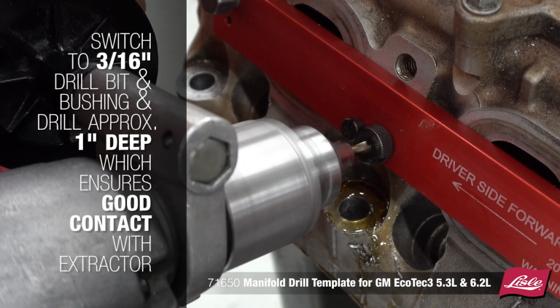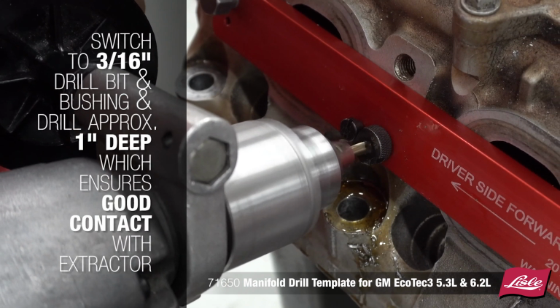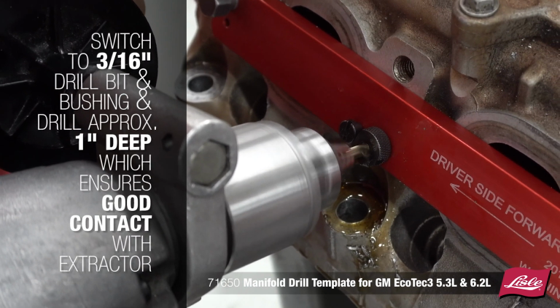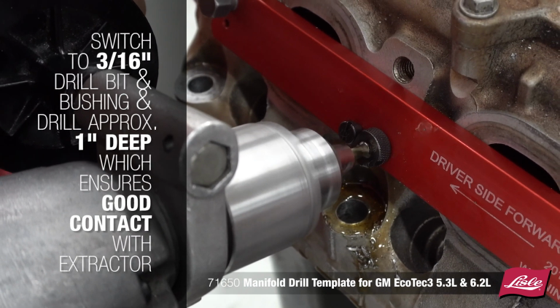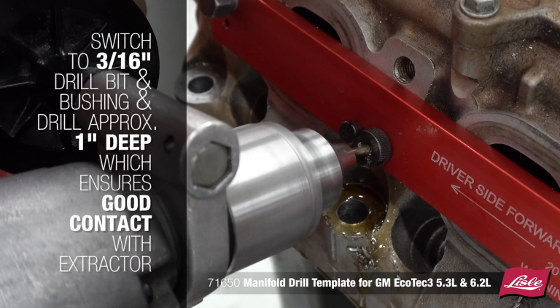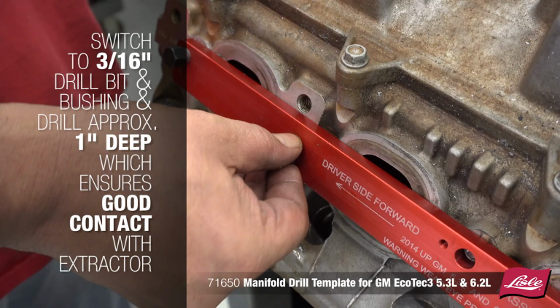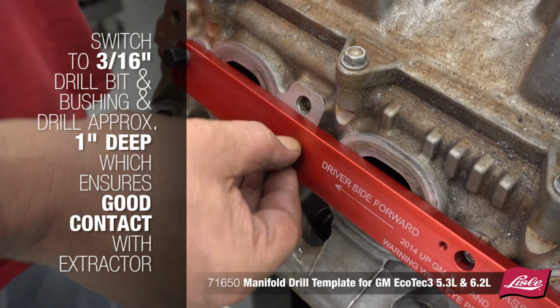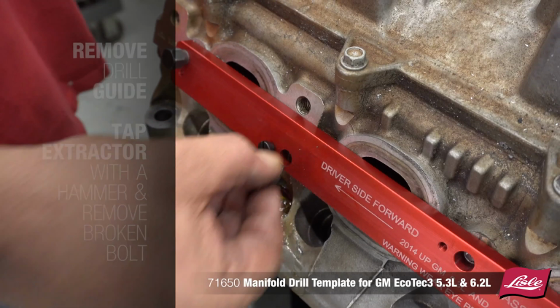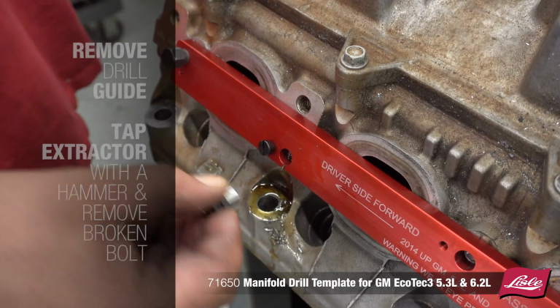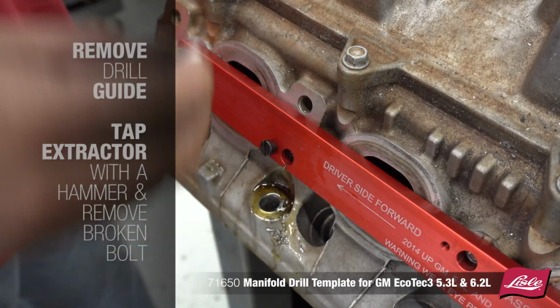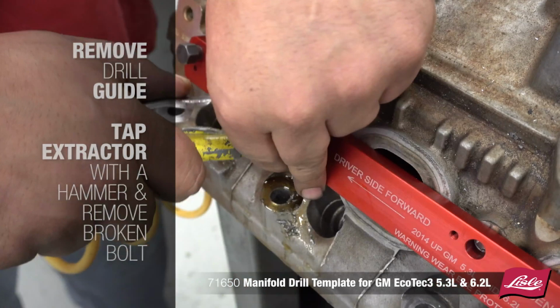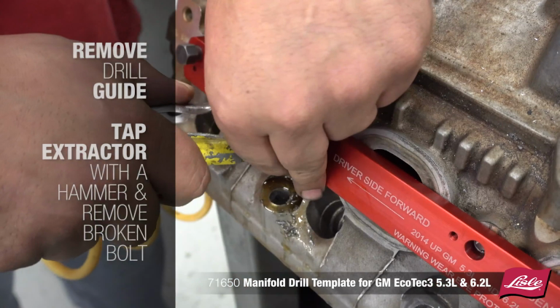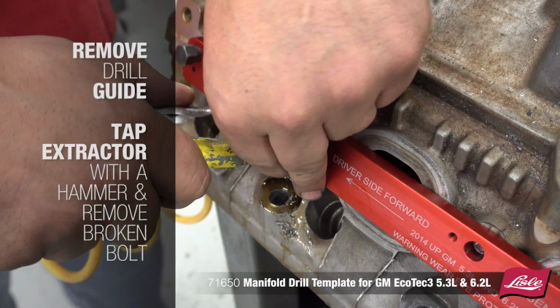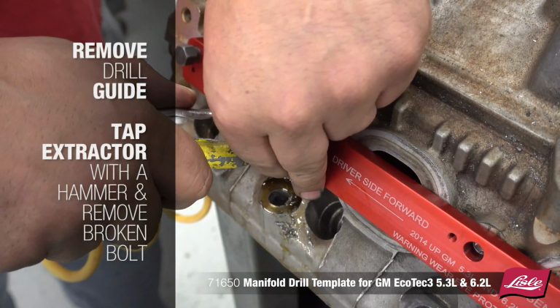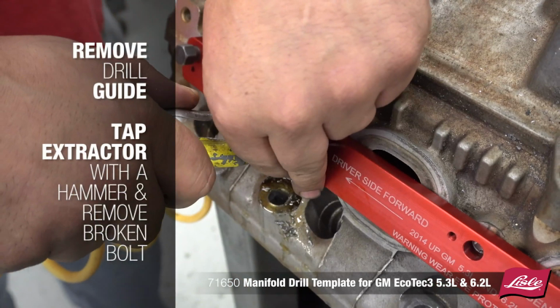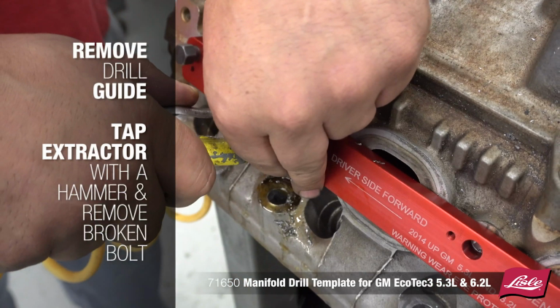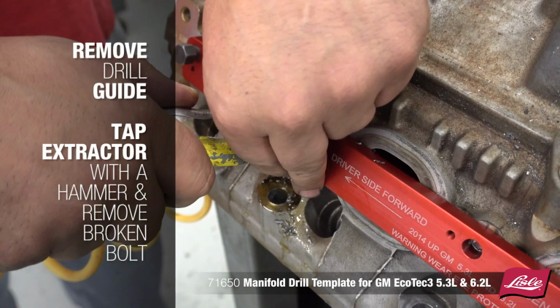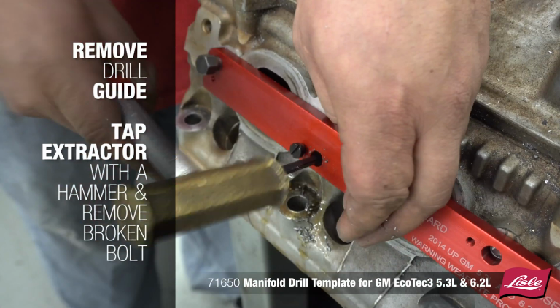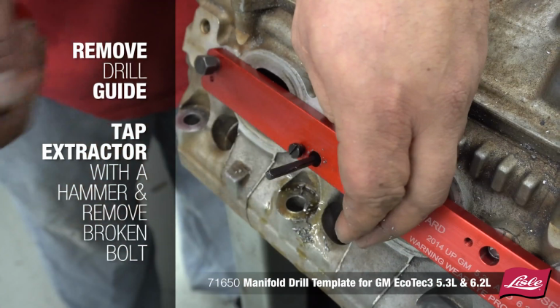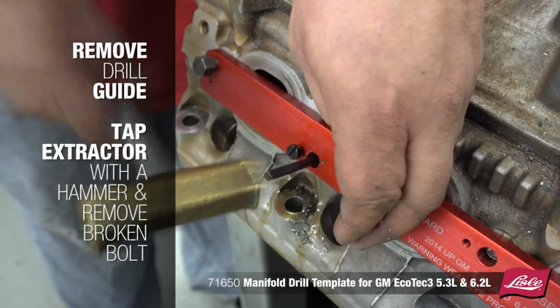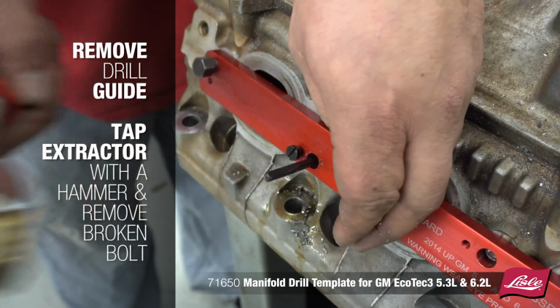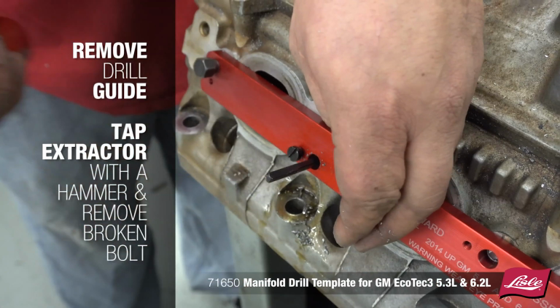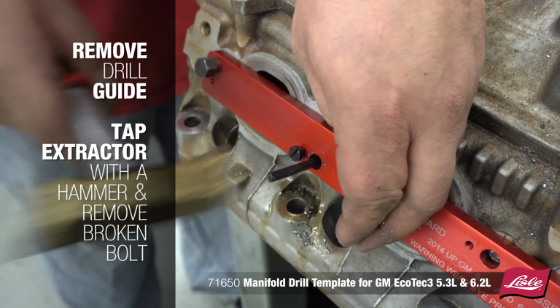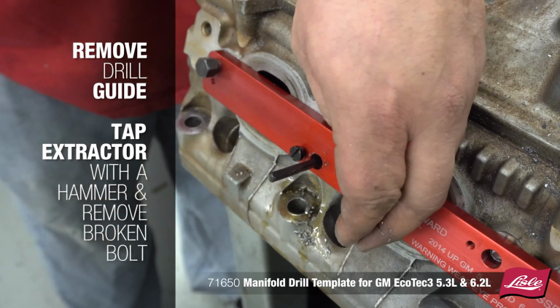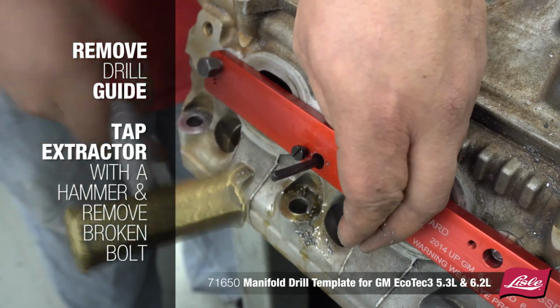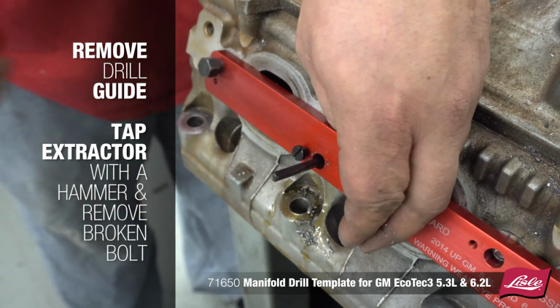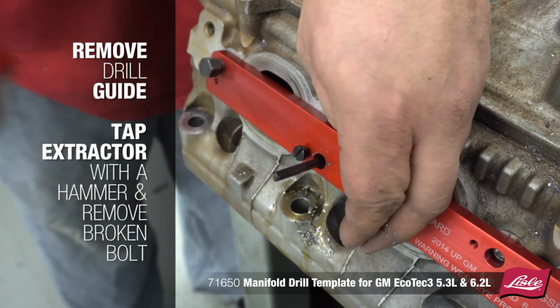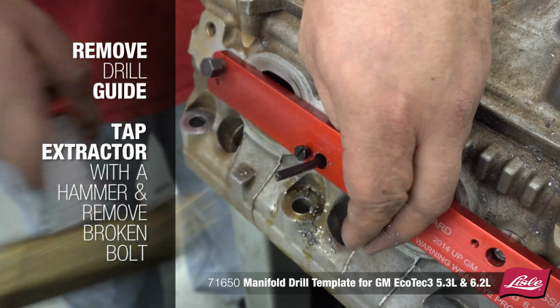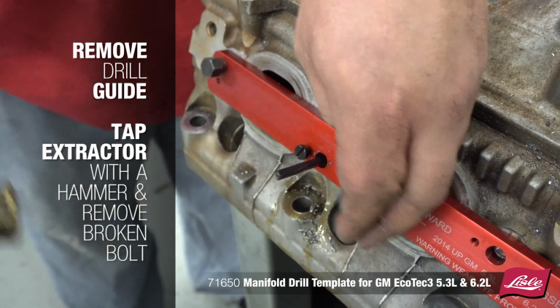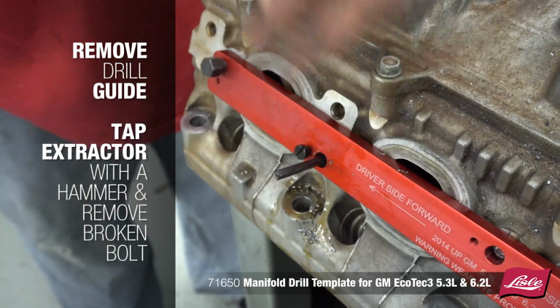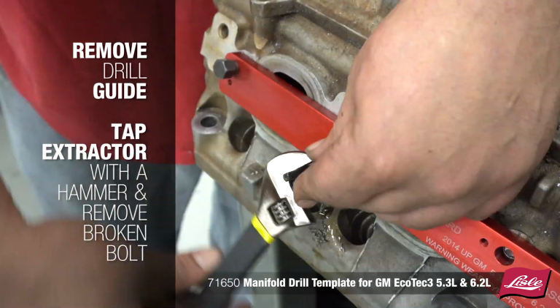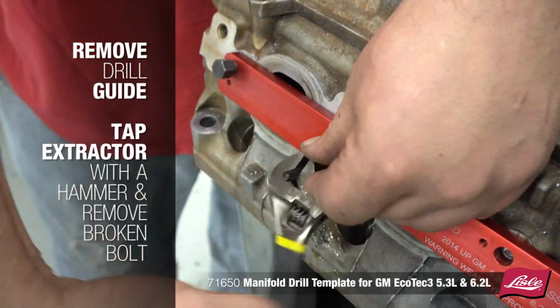Remove the drill guide and tap the extractor with a hammer to remove the broken bolt.